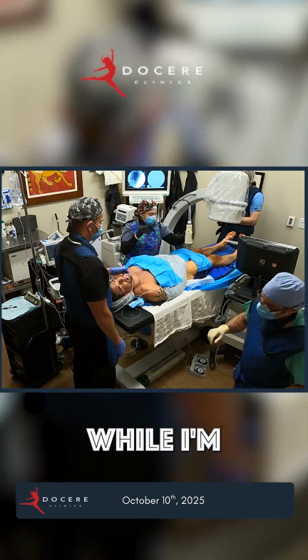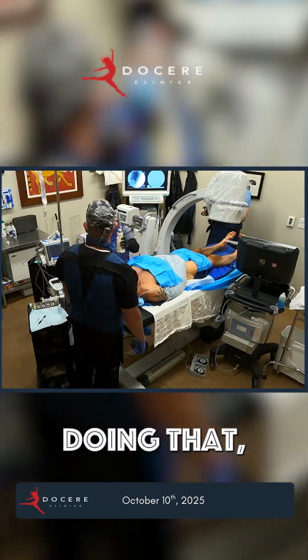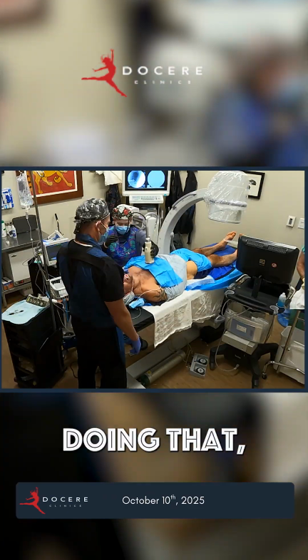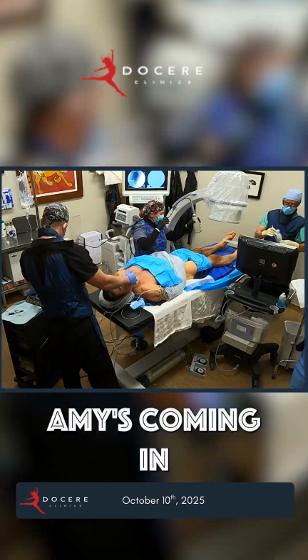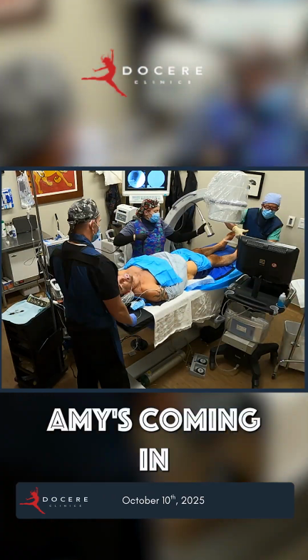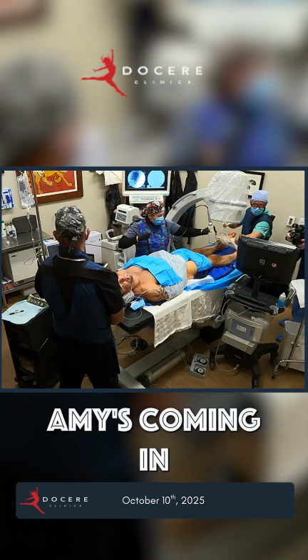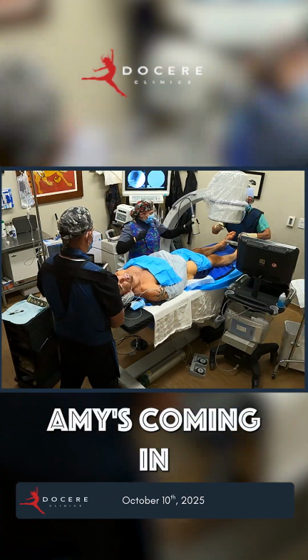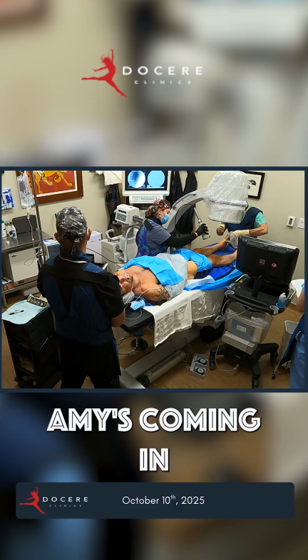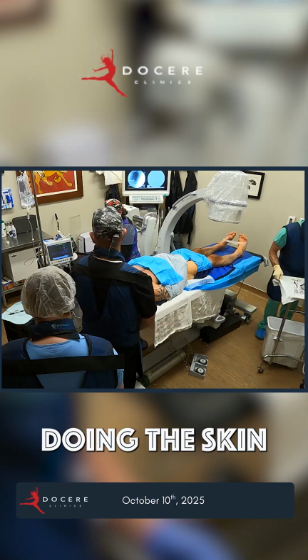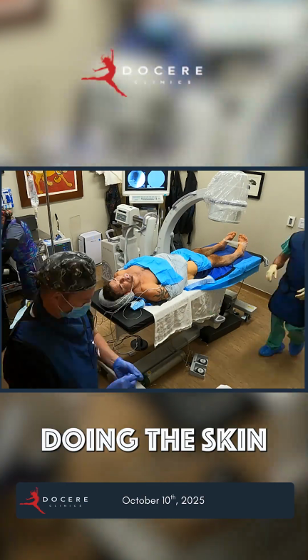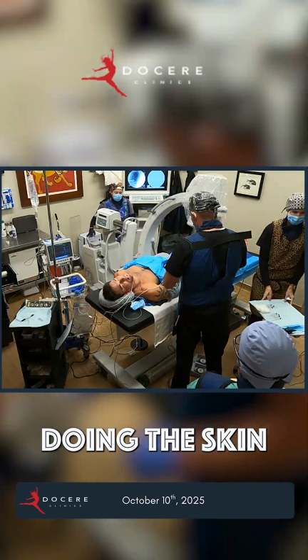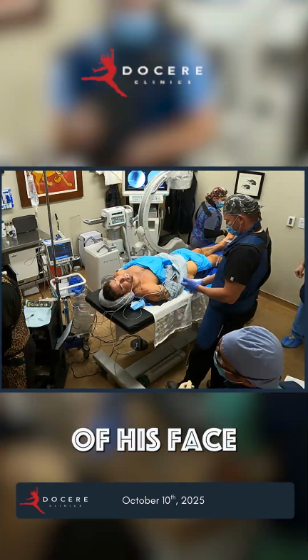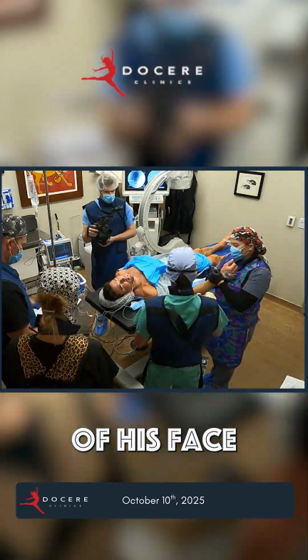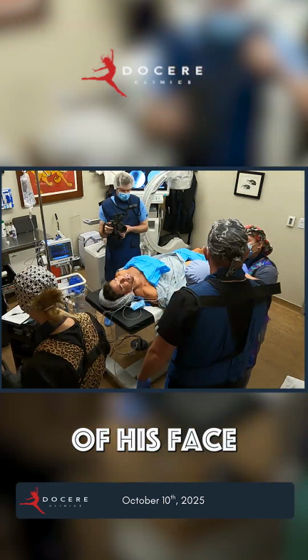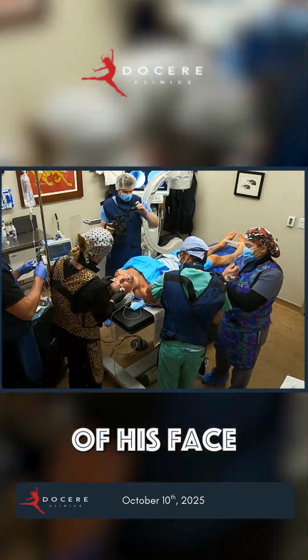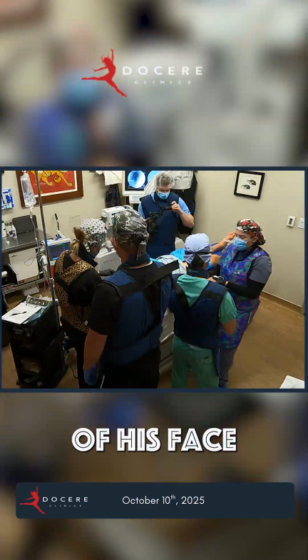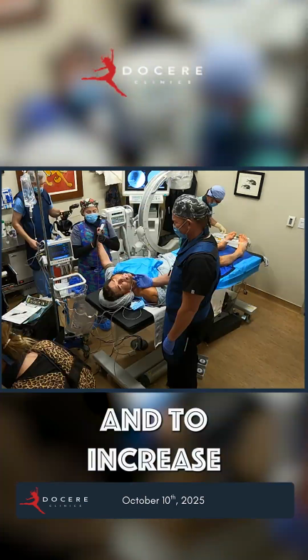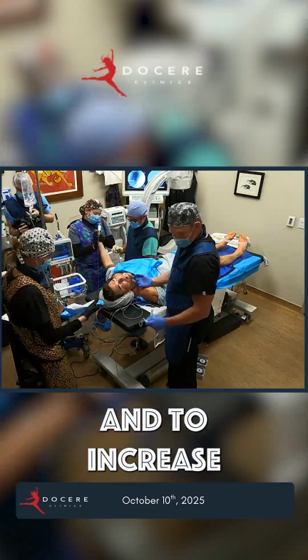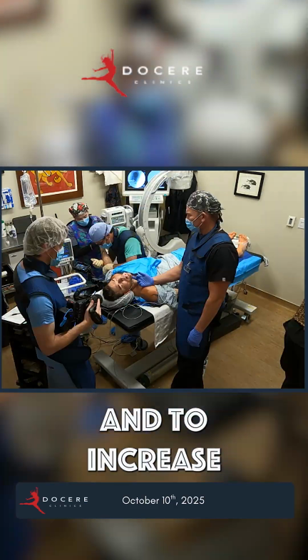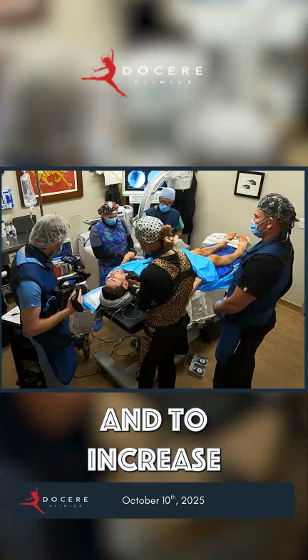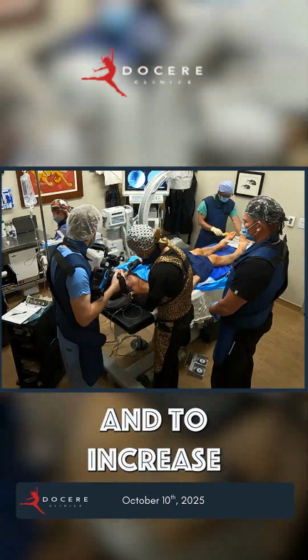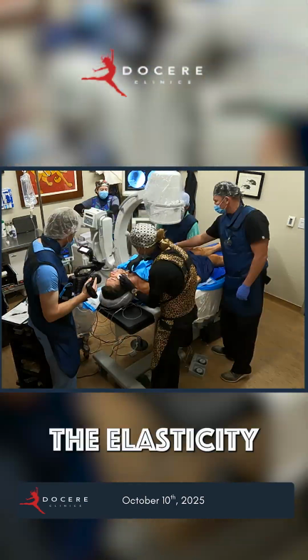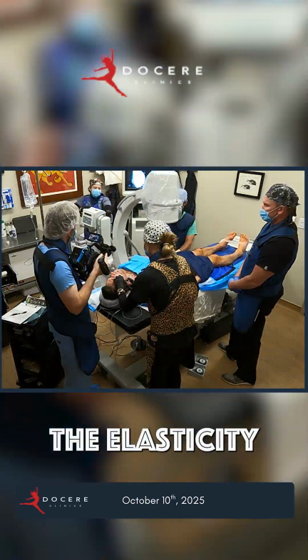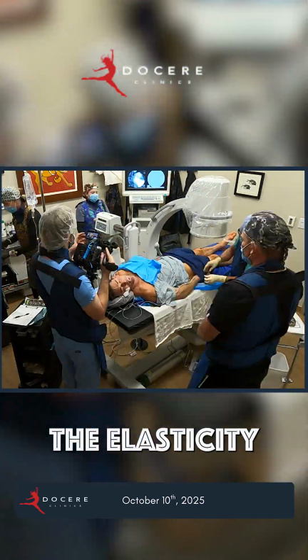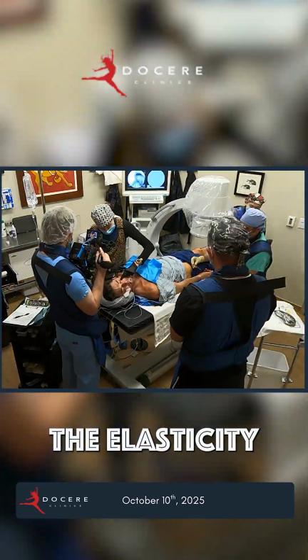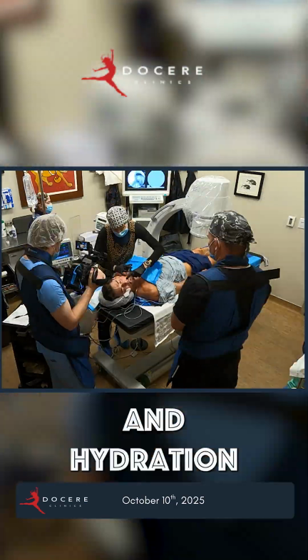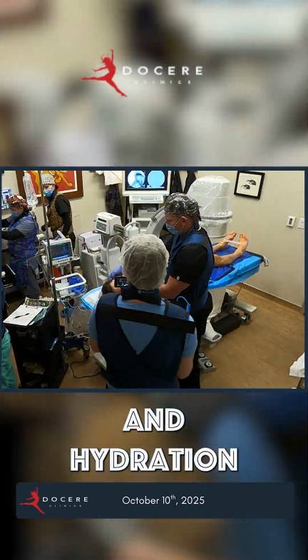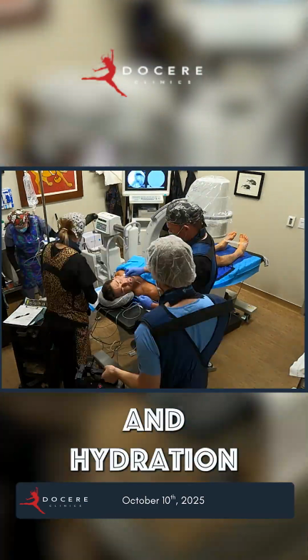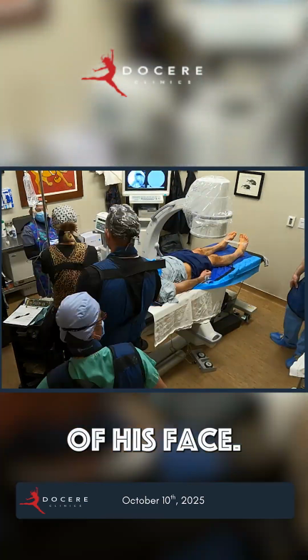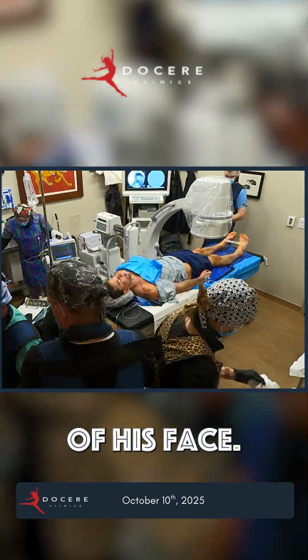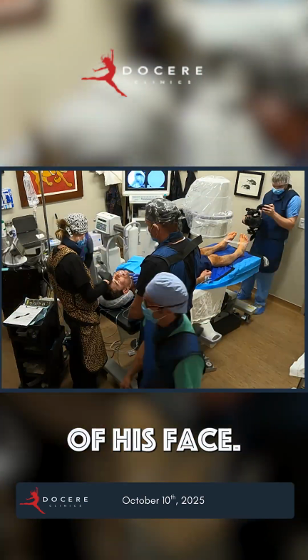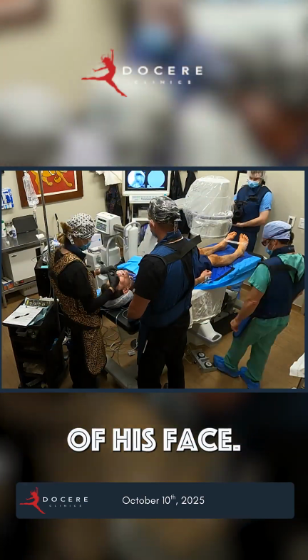While I'm doing that, Amy's coming in doing the skin of his face to increase the elasticity and hydration of his face.